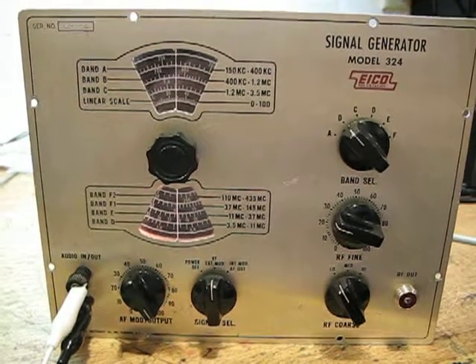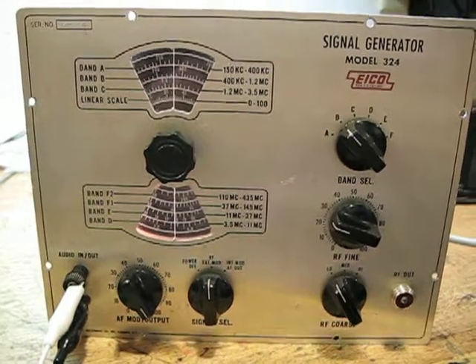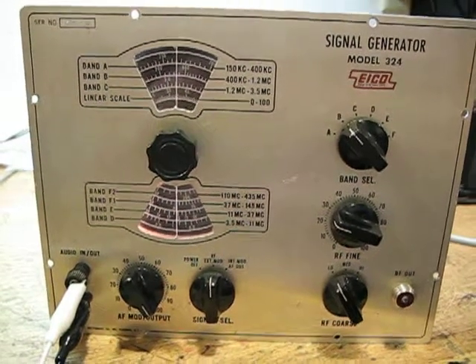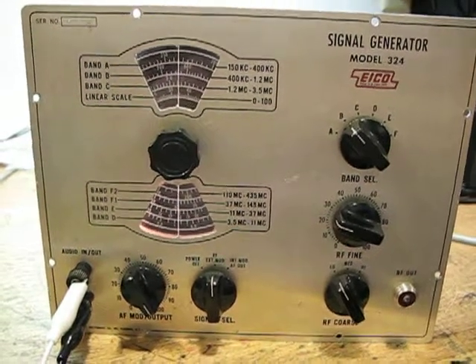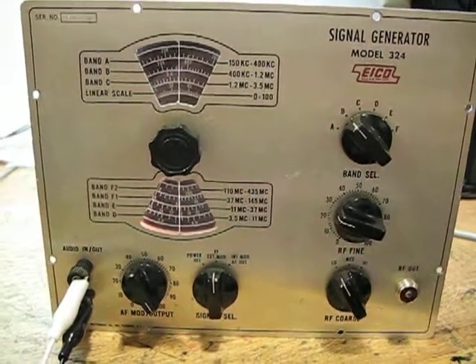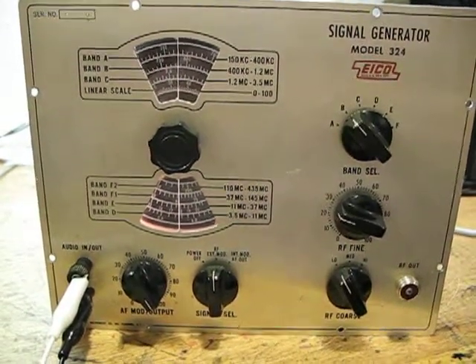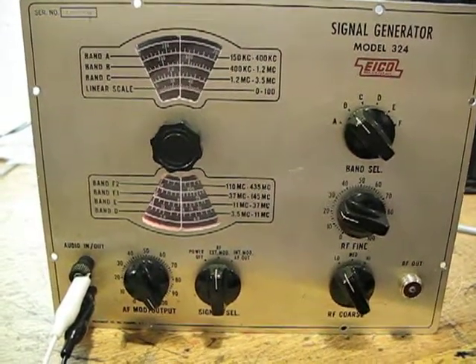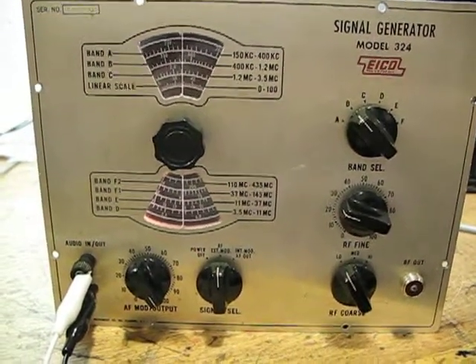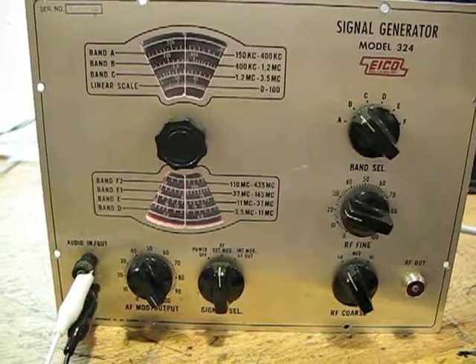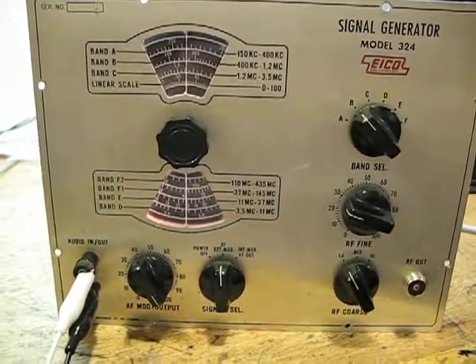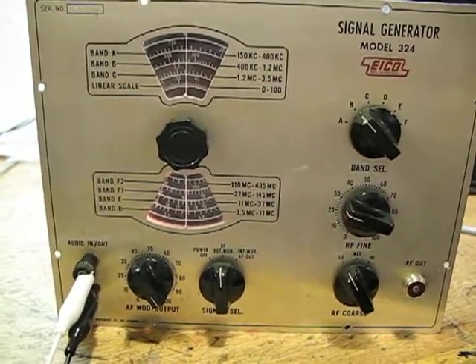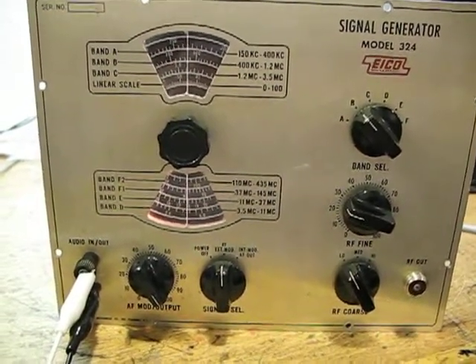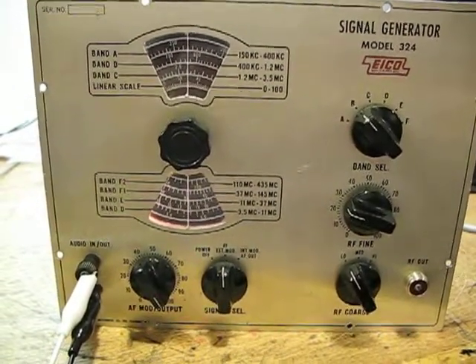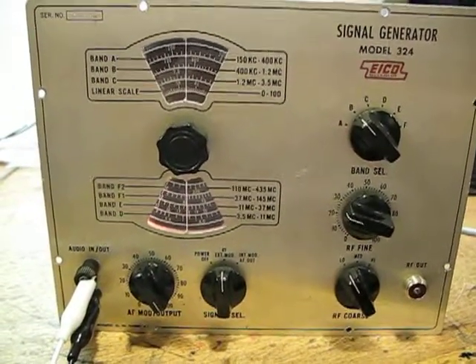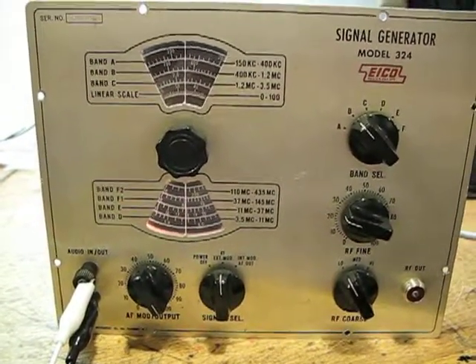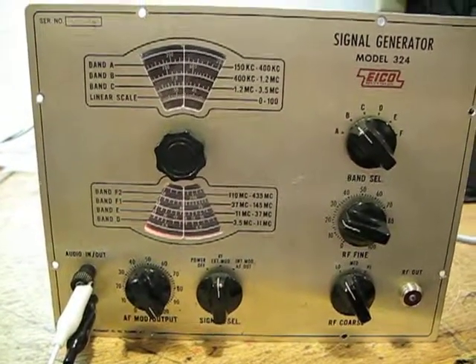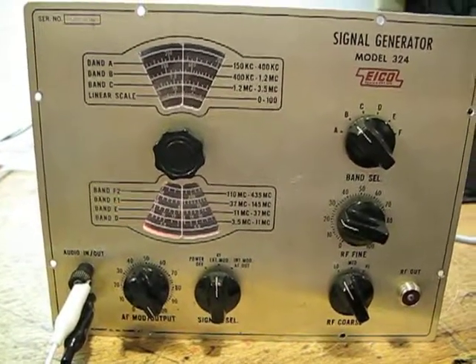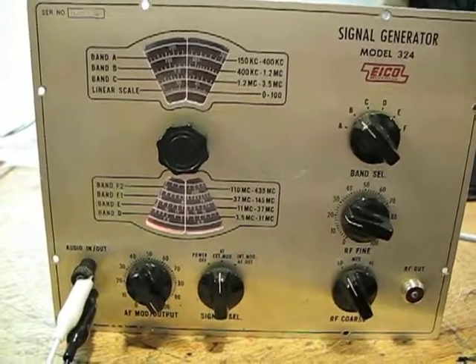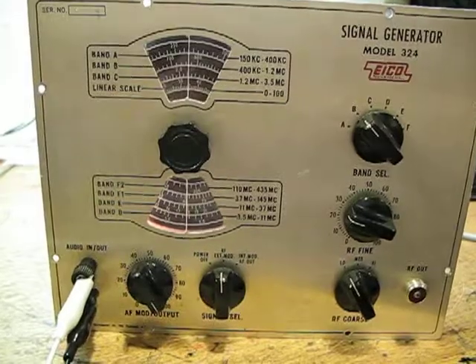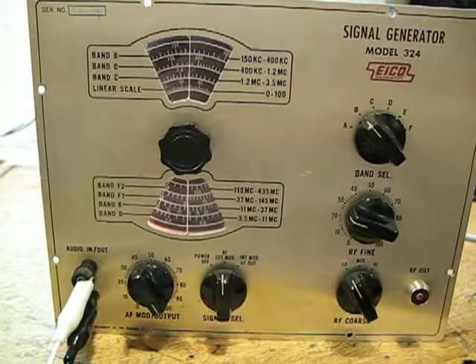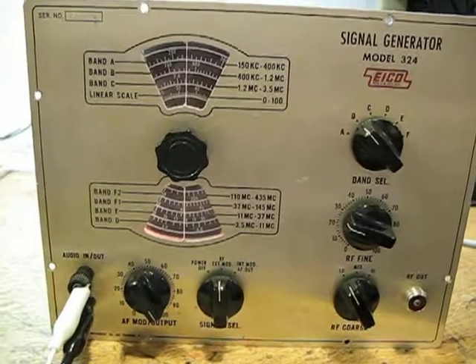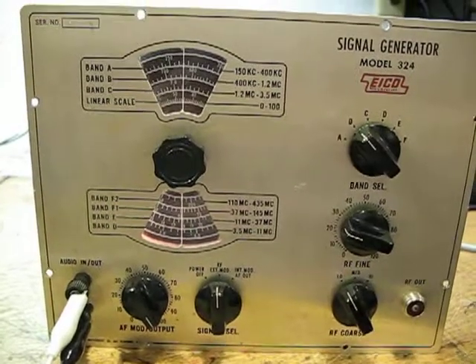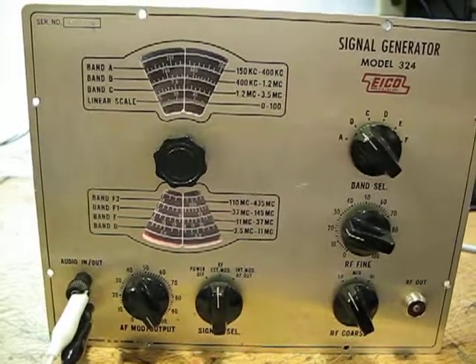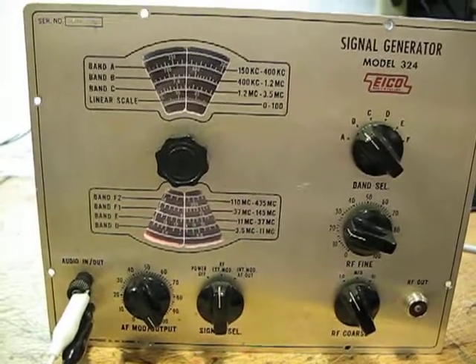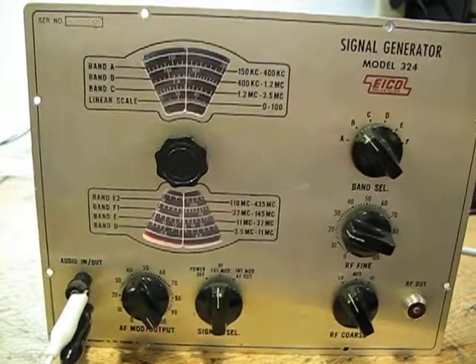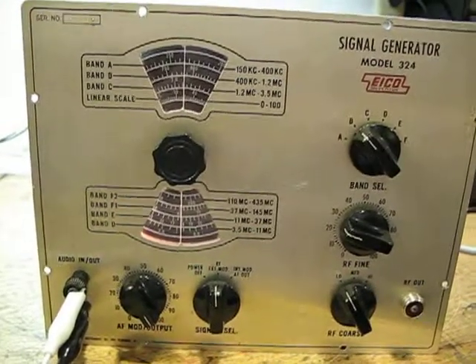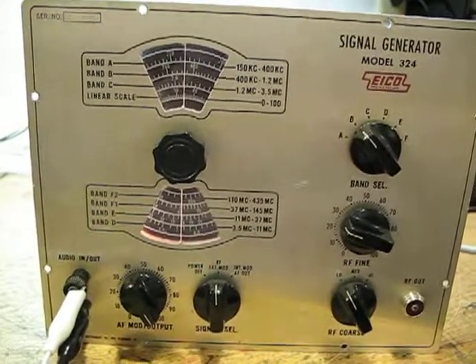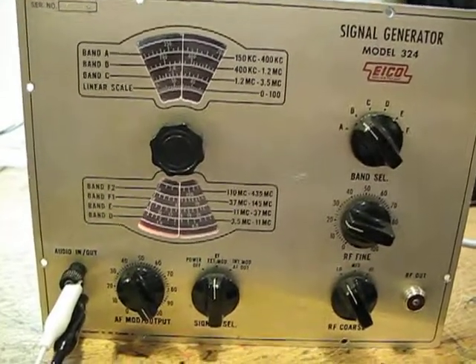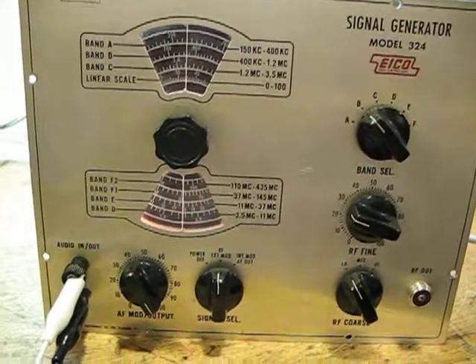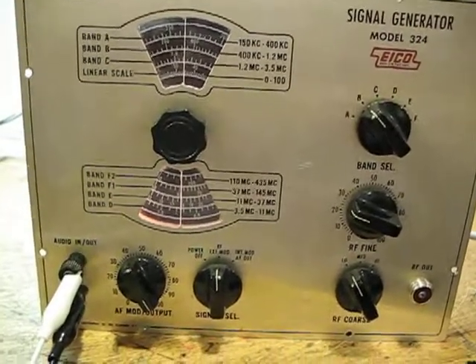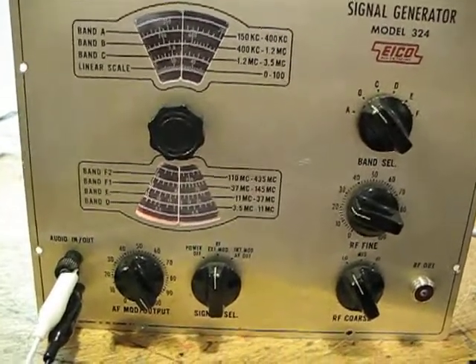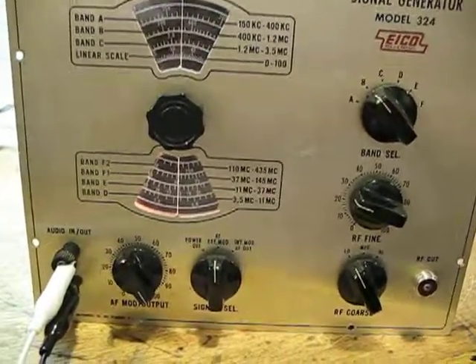Restoration is almost complete on my Ico 324. Just got to clean it up and put it back together.